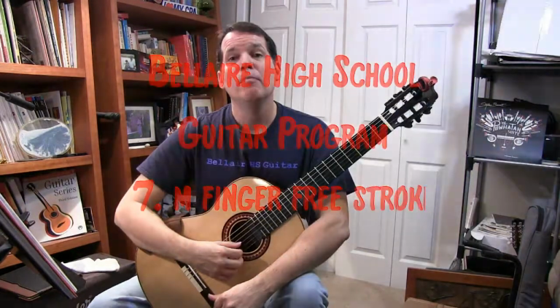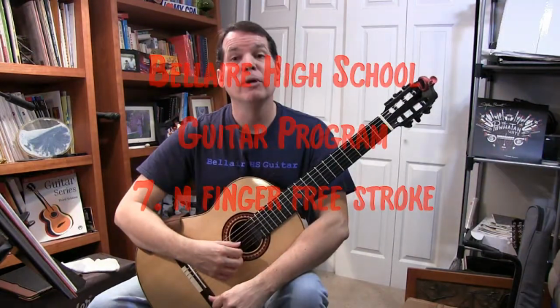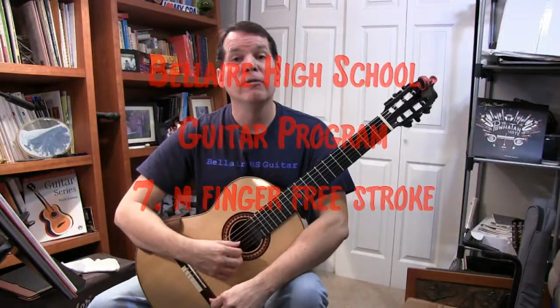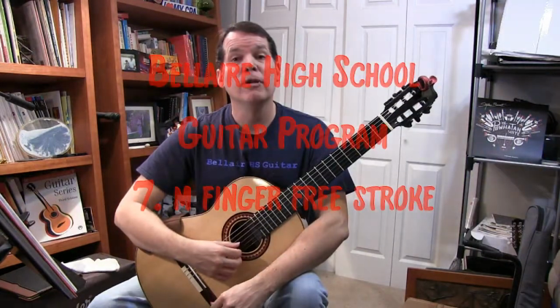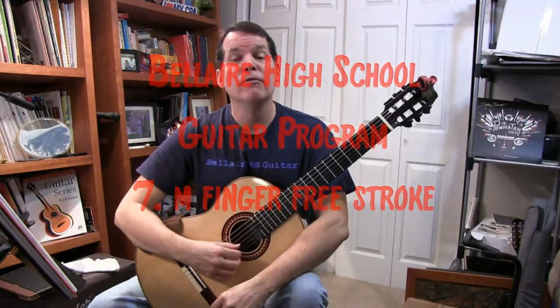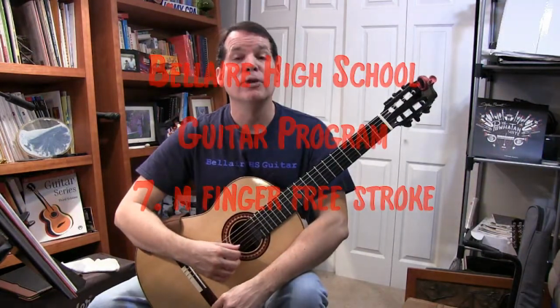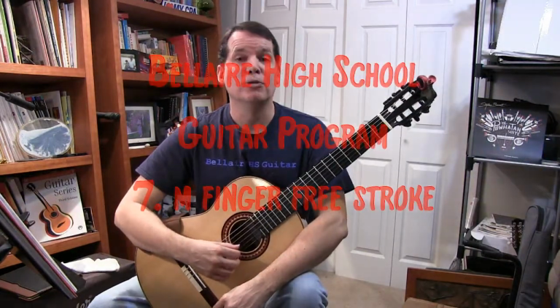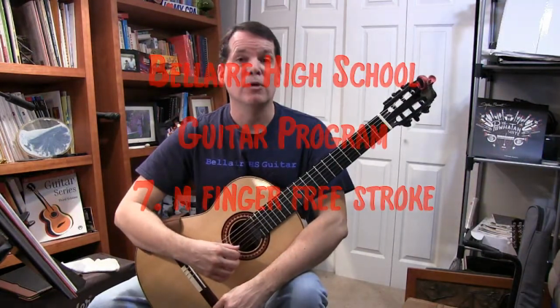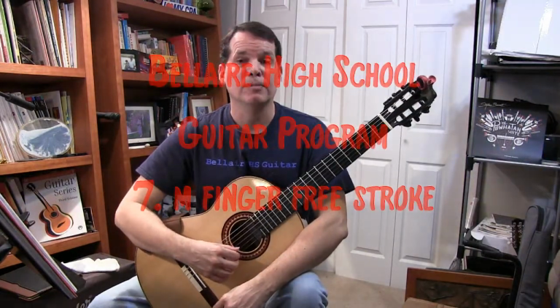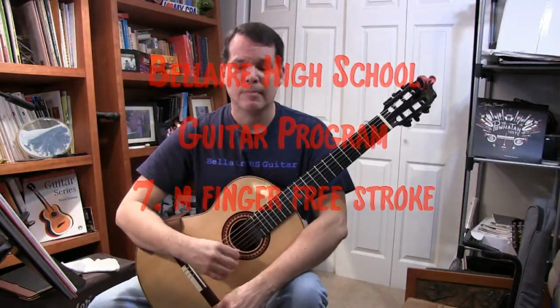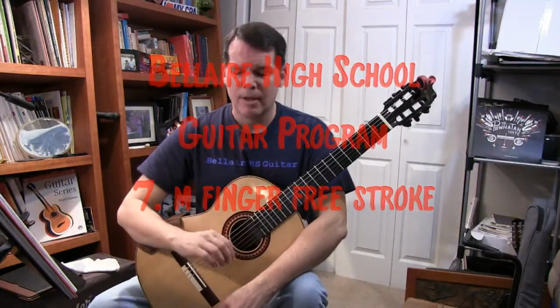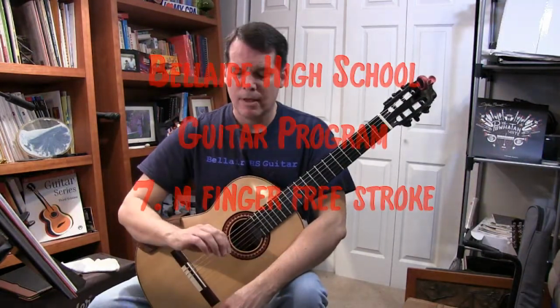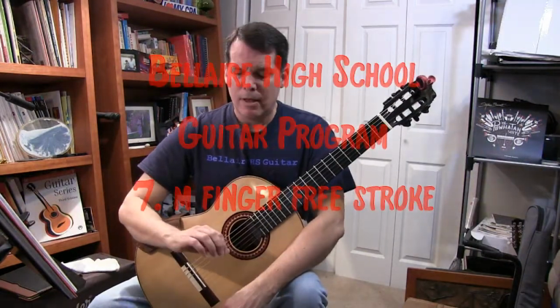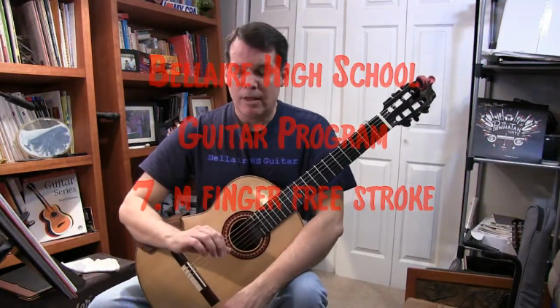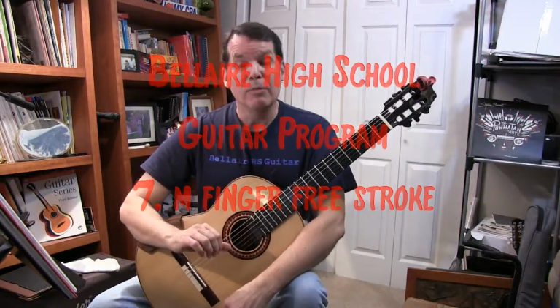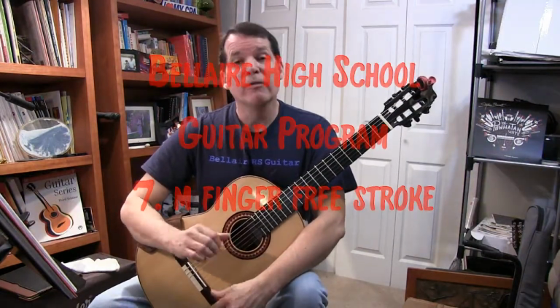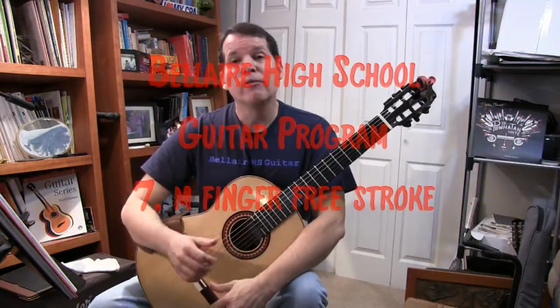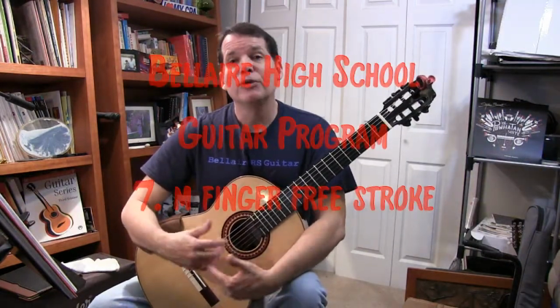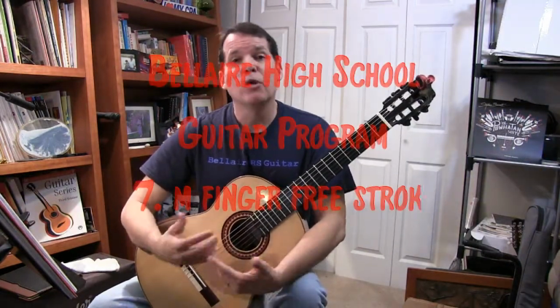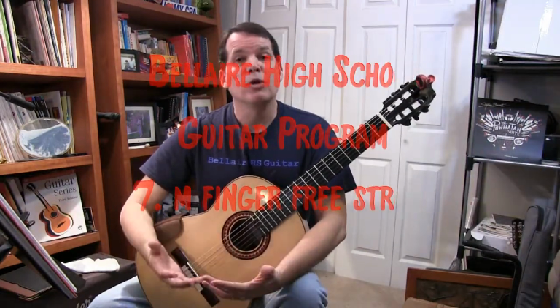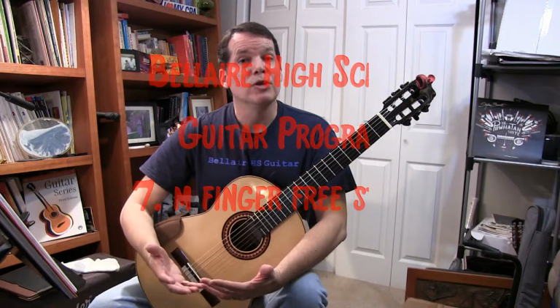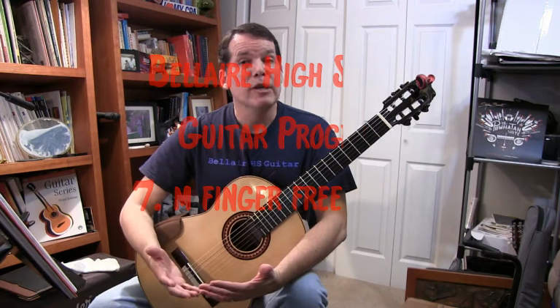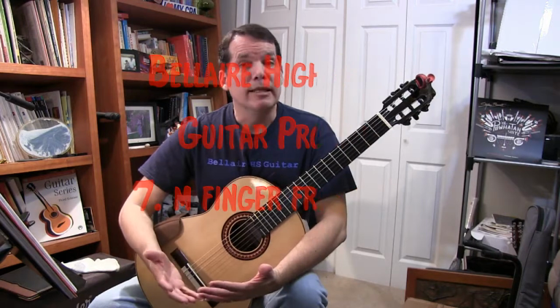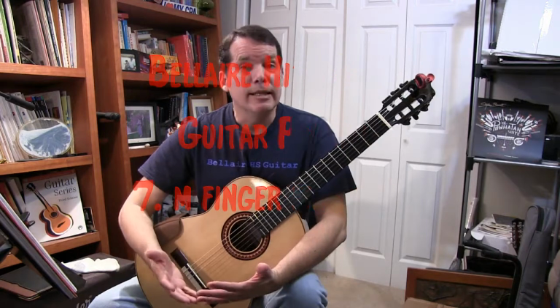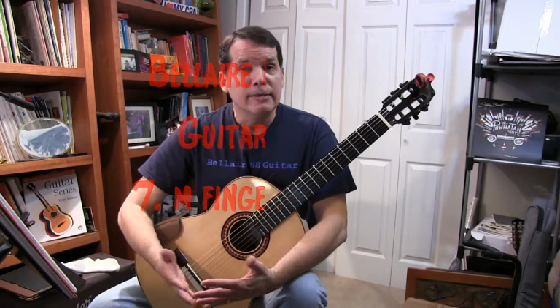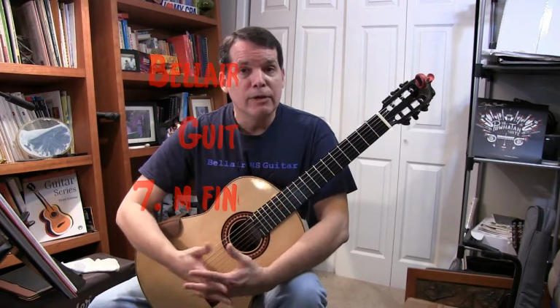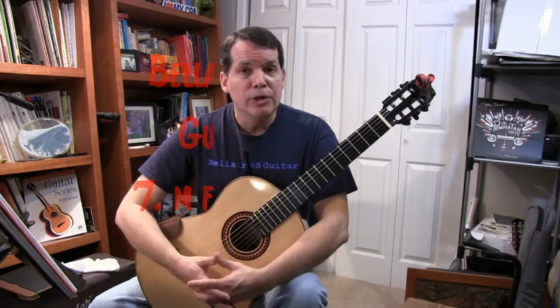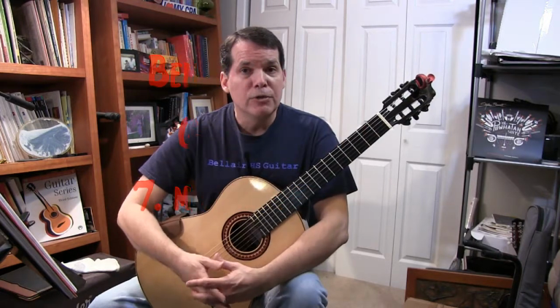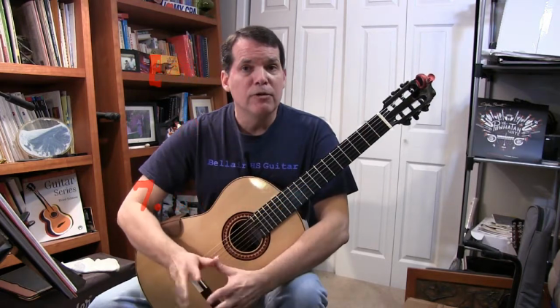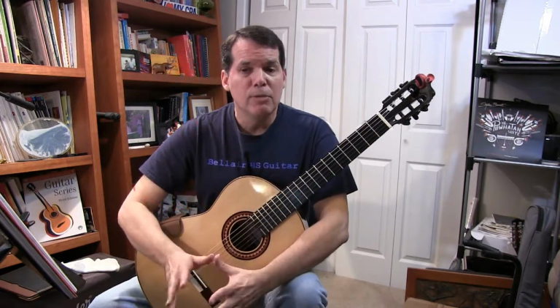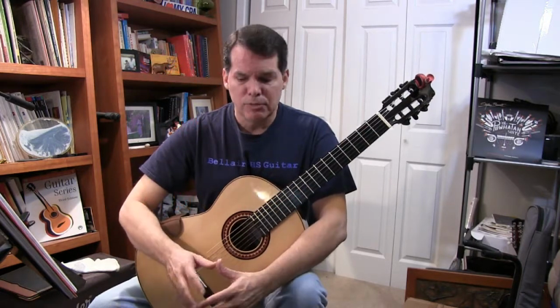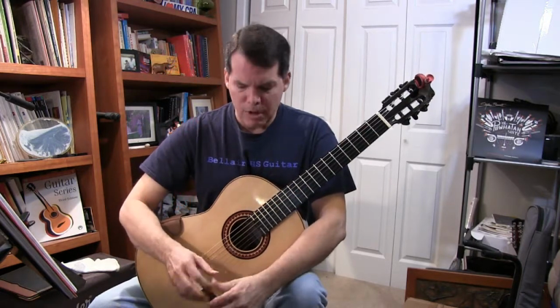Middle finger free stroke. The middle finger free stroke works just like the index finger free stroke for the most part.